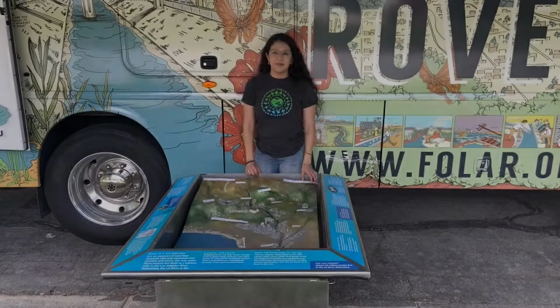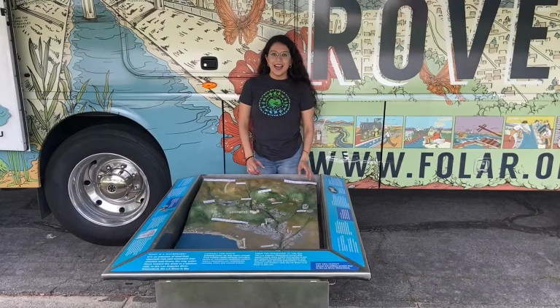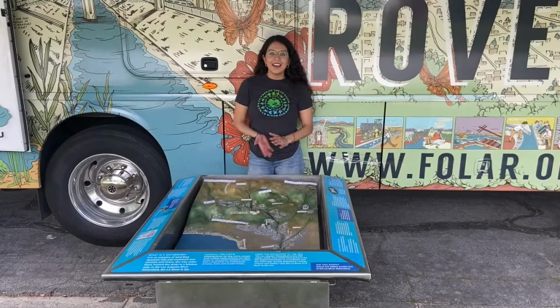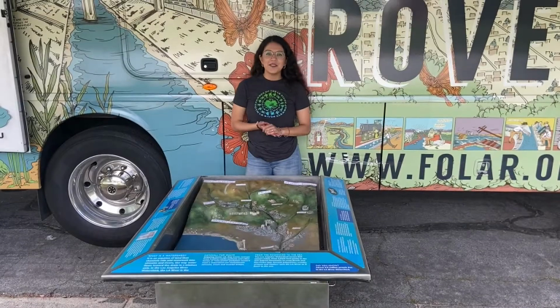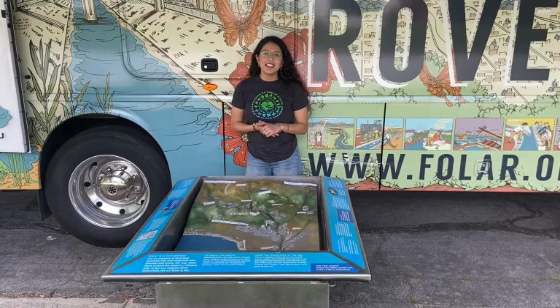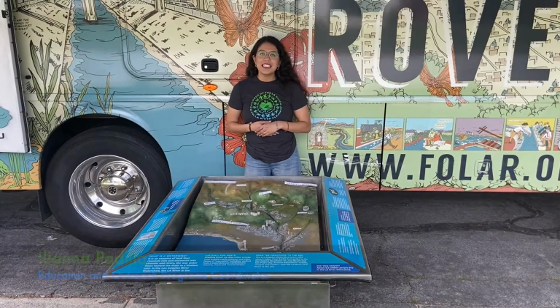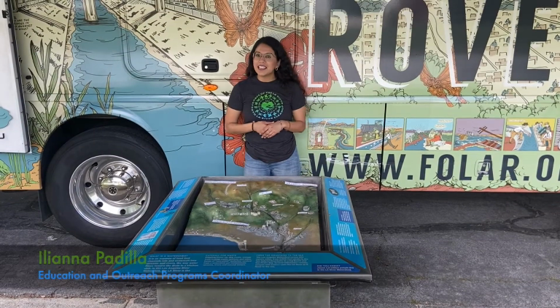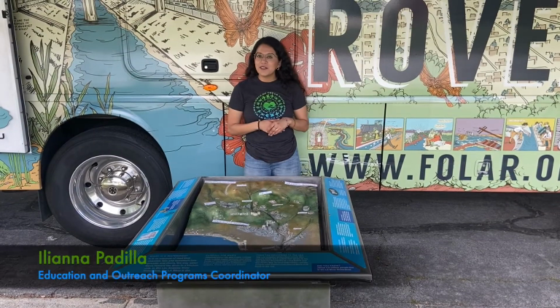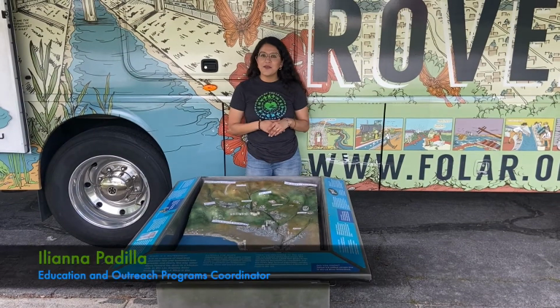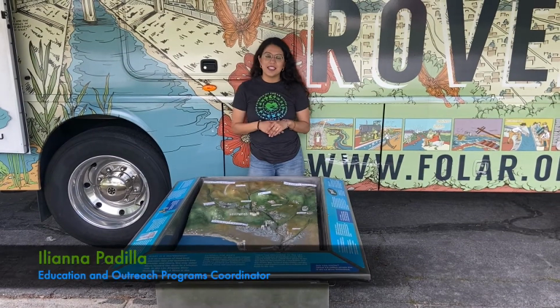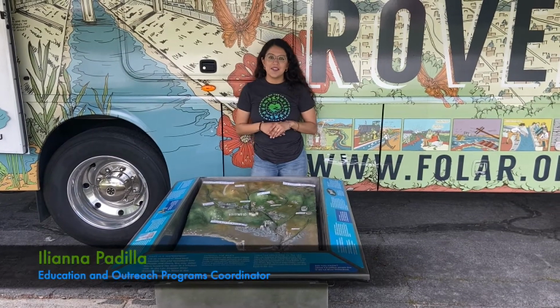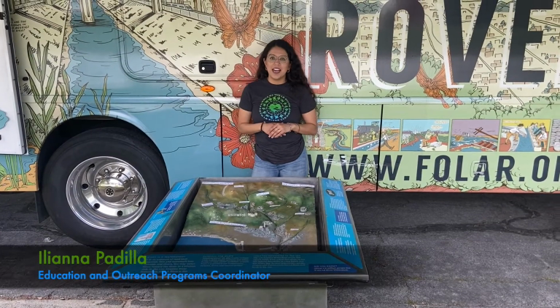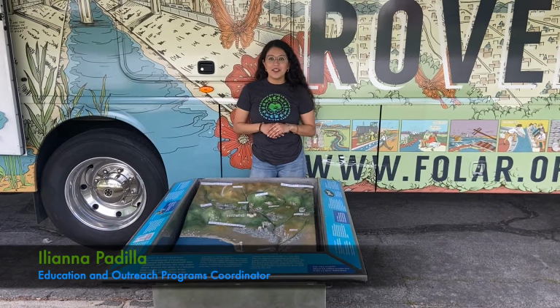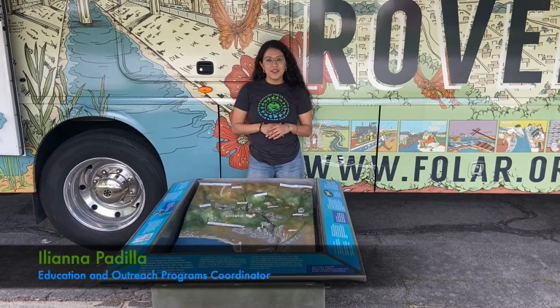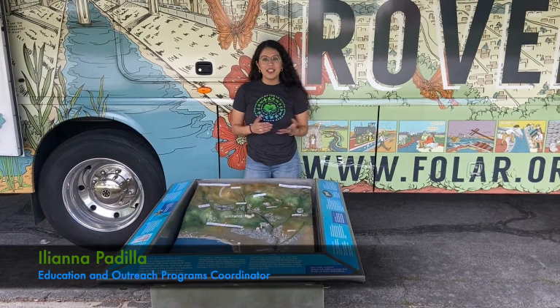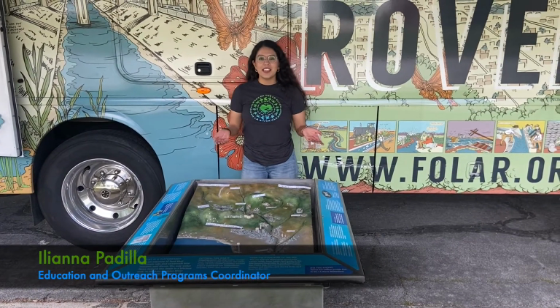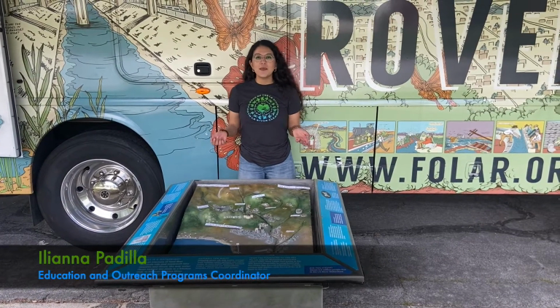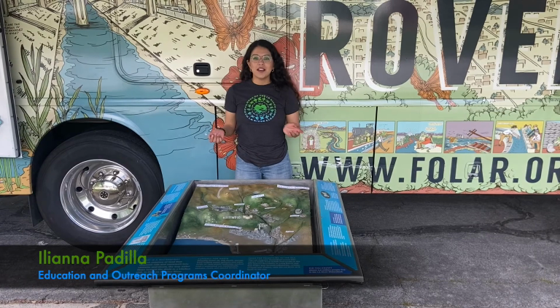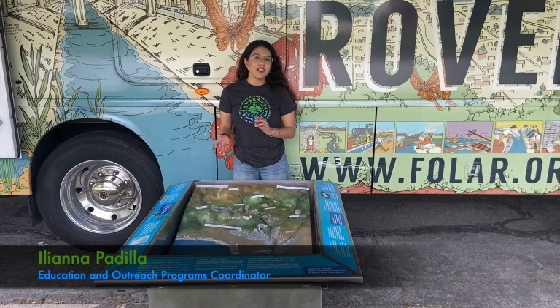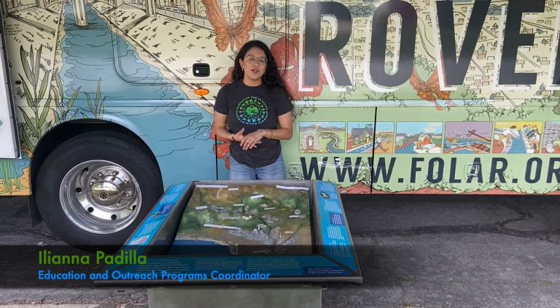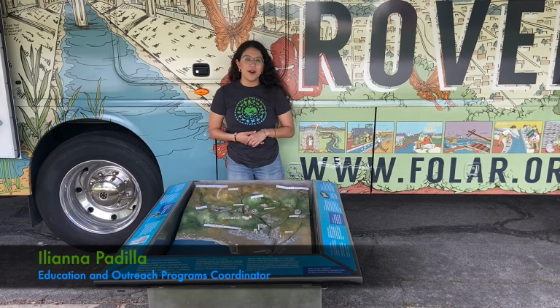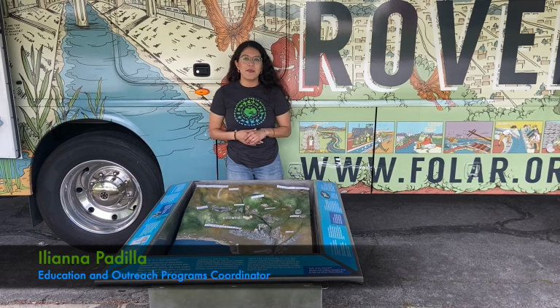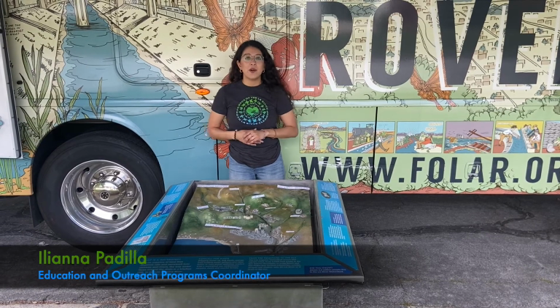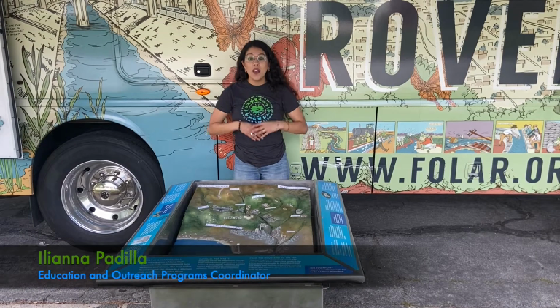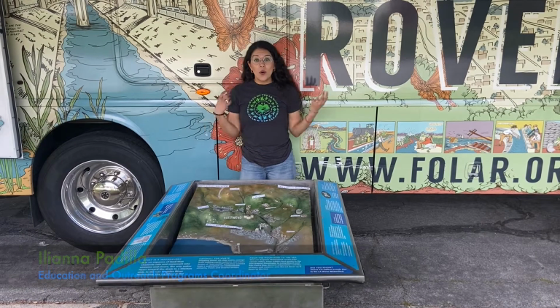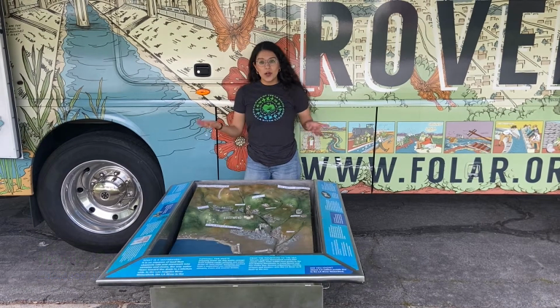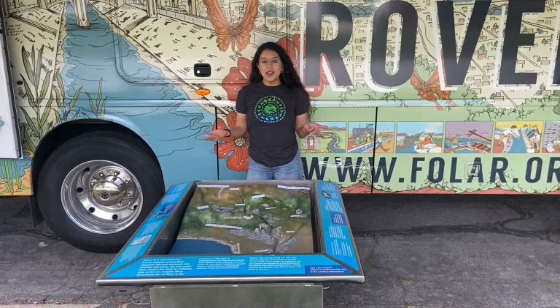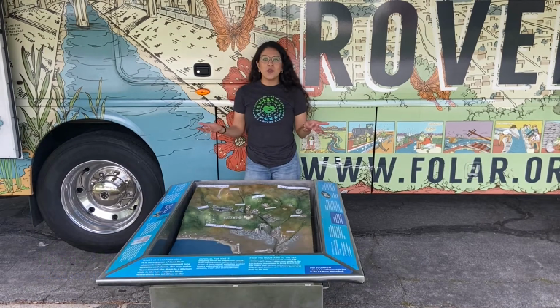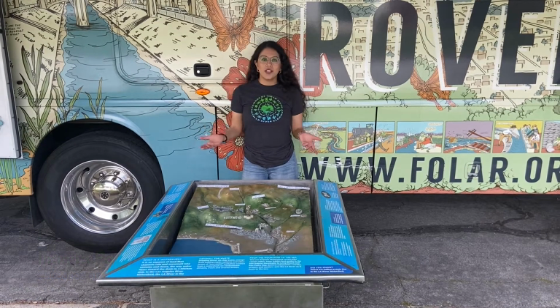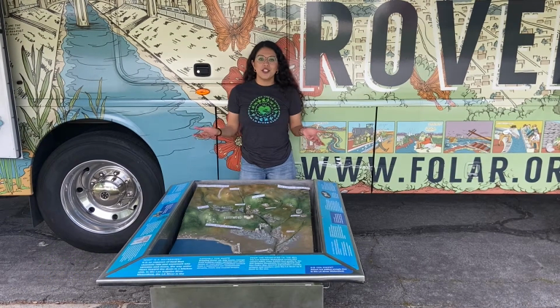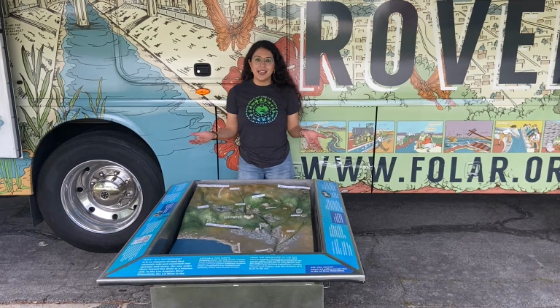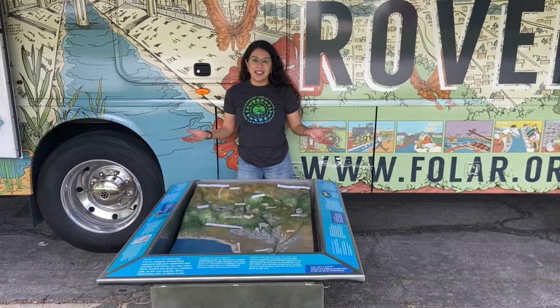Hi everyone, this is Ileana from Friends of the LA River and today I'll be talking to you all about what a watershed is.